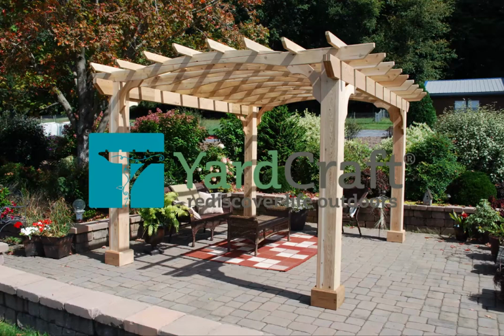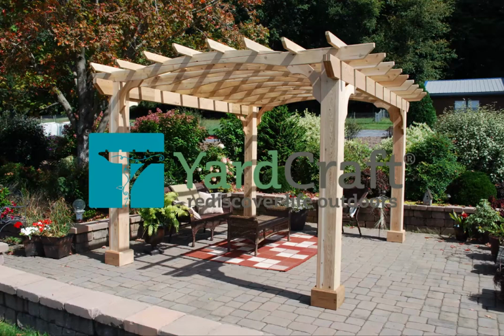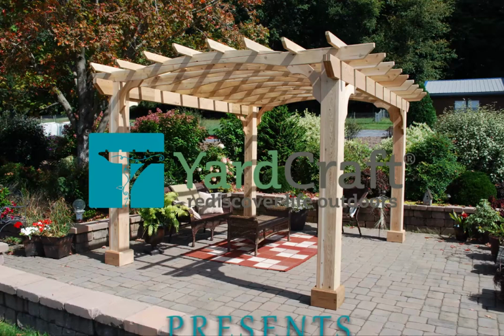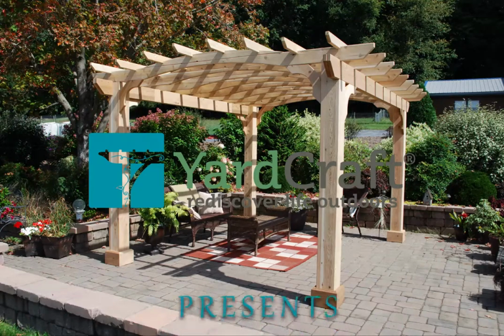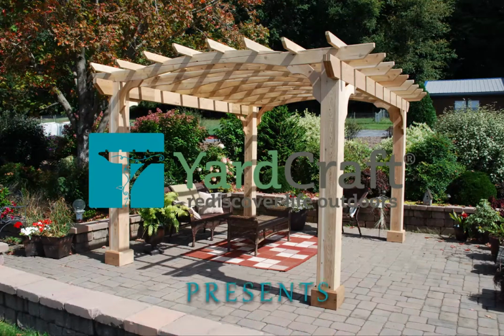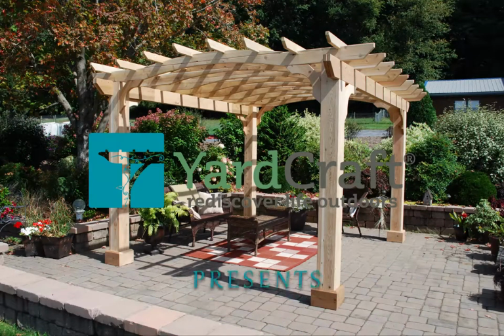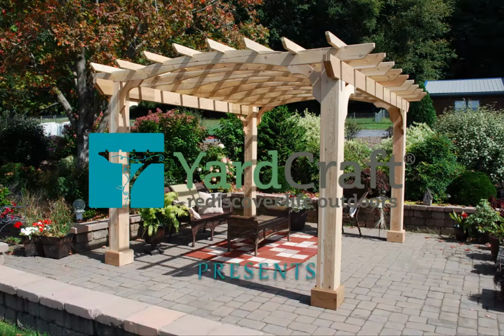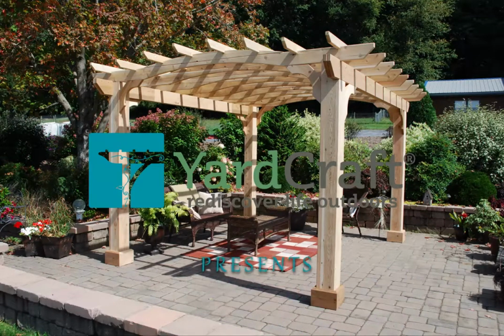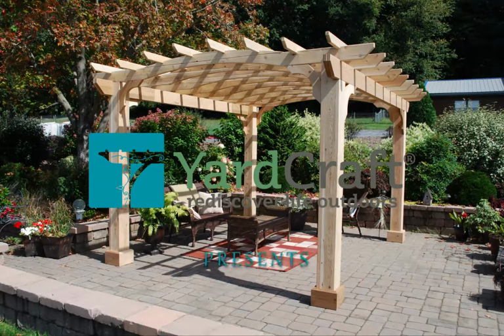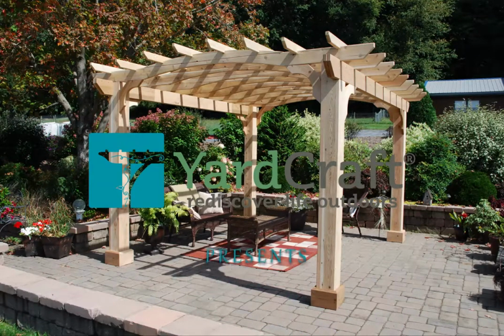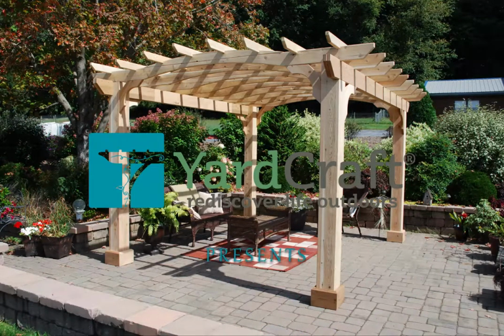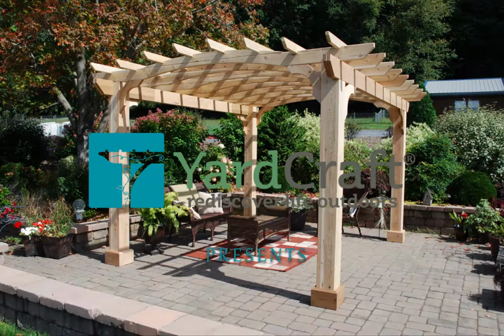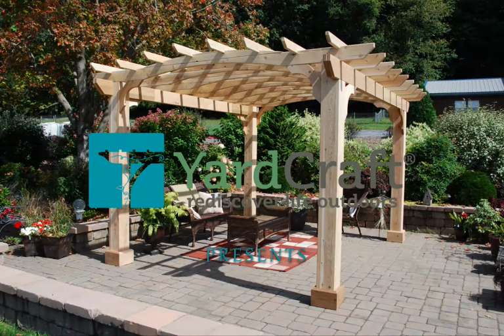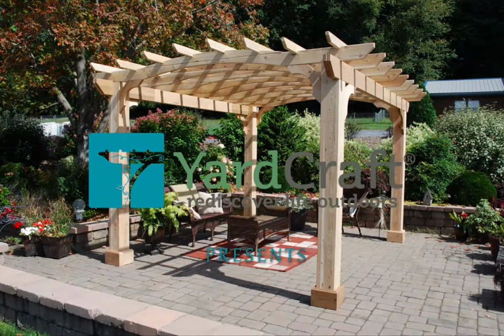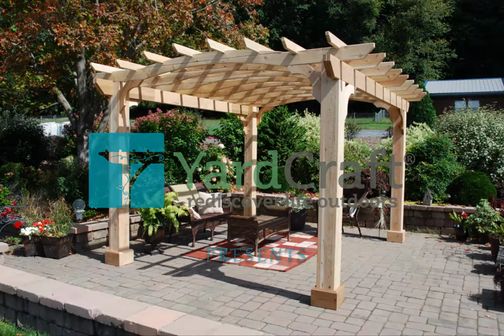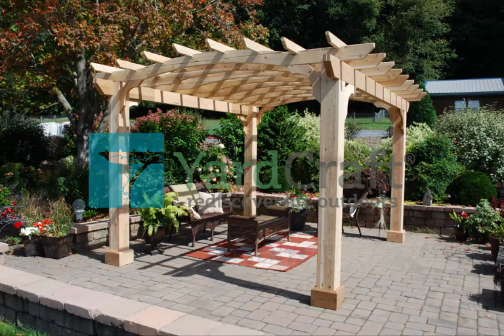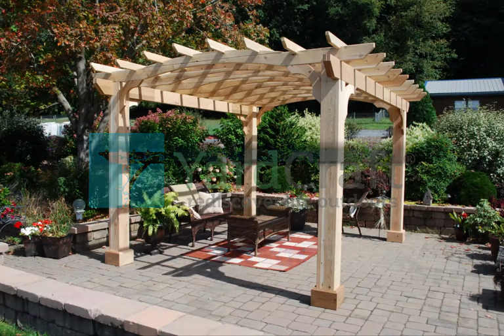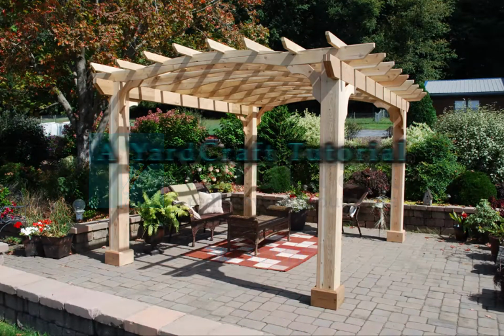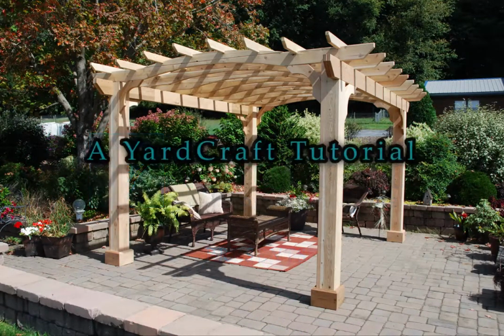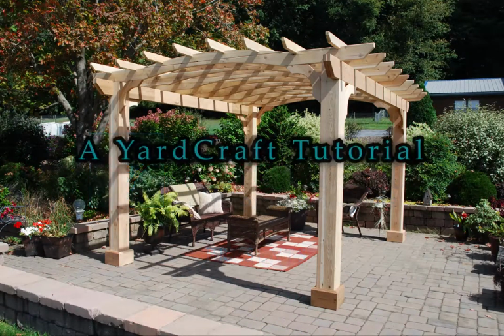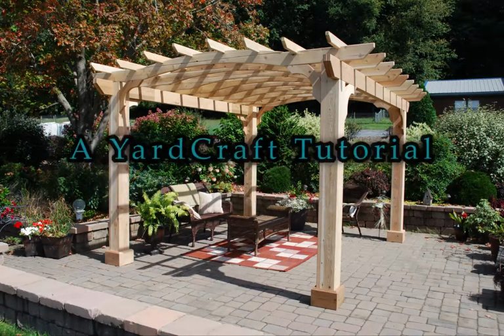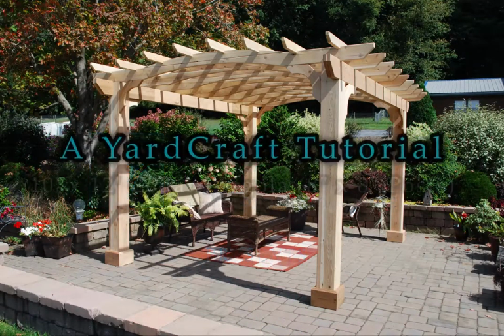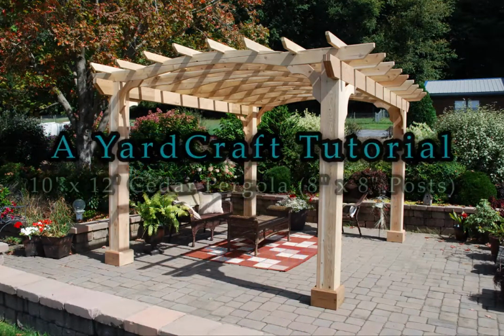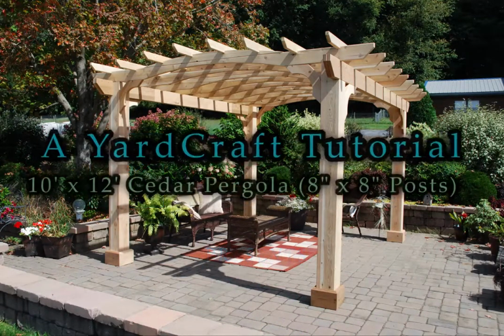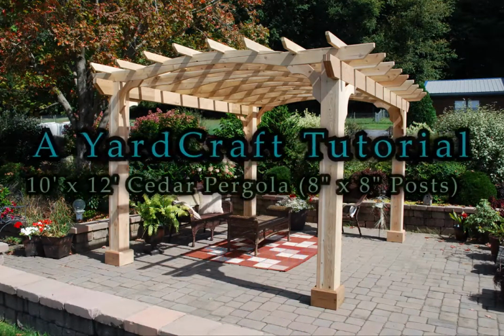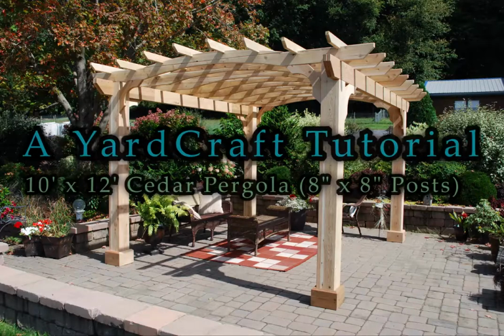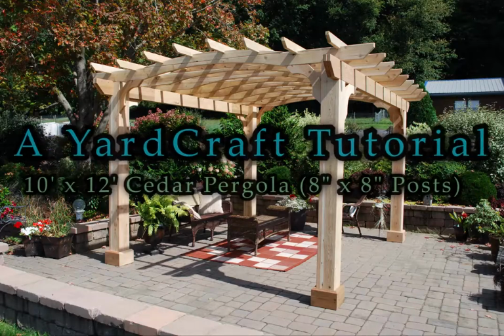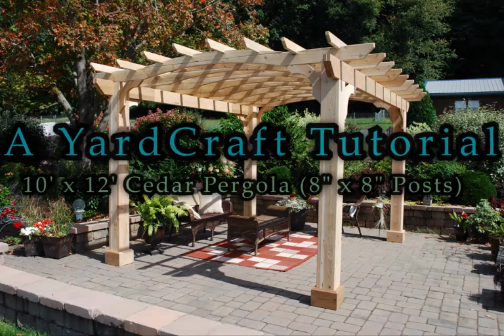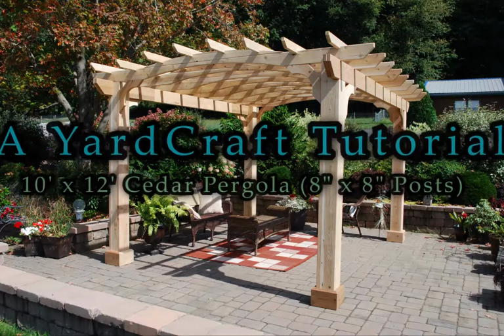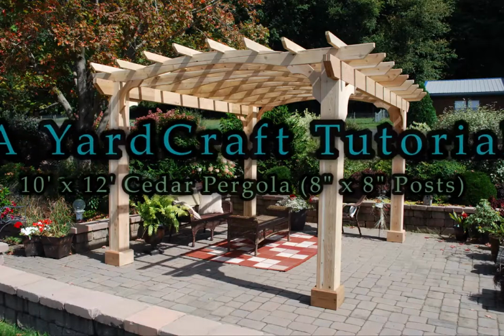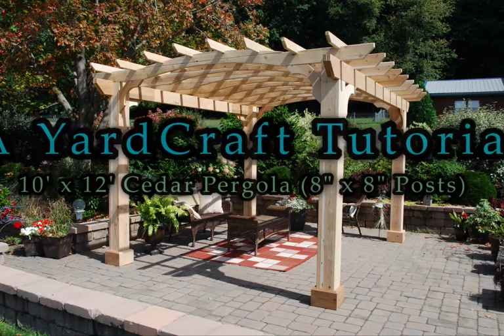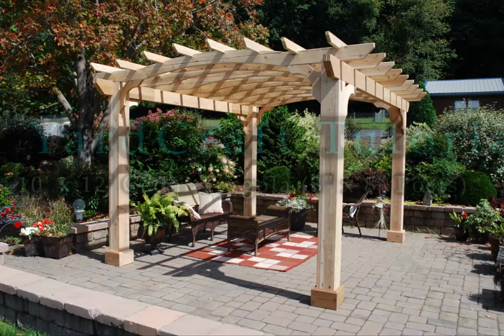A Yardcraft tutorial for a 10 foot by 12 foot cedar pergola with 8 inch by 8 inch posts.